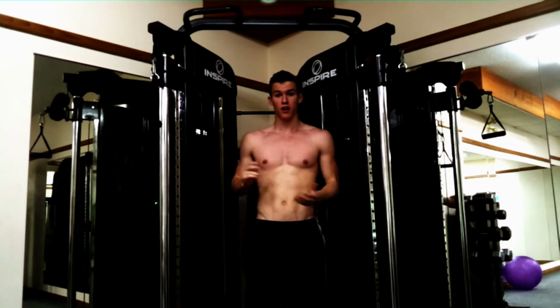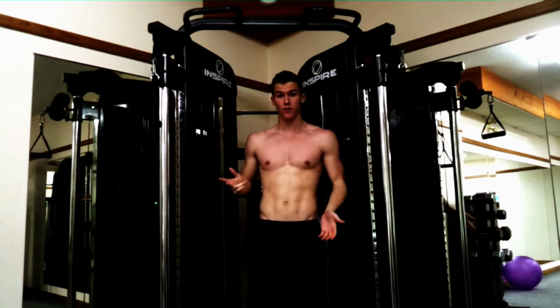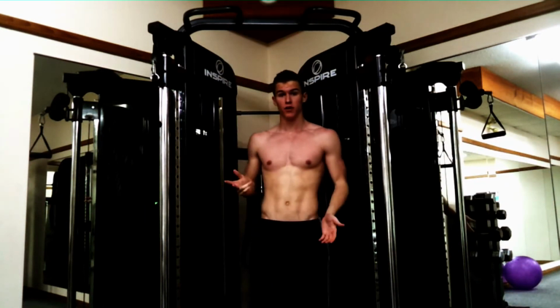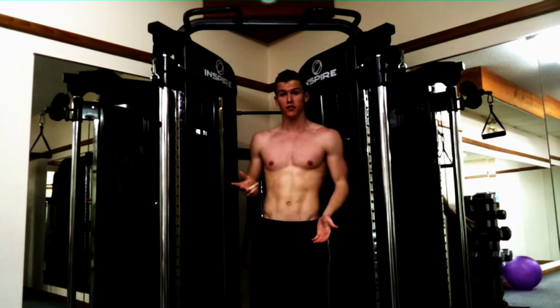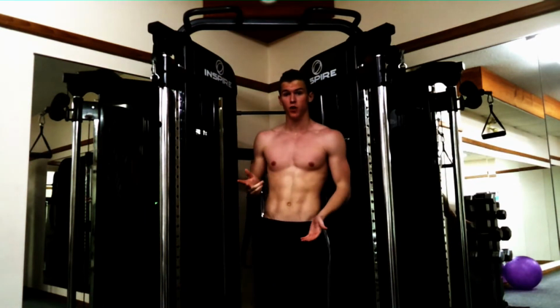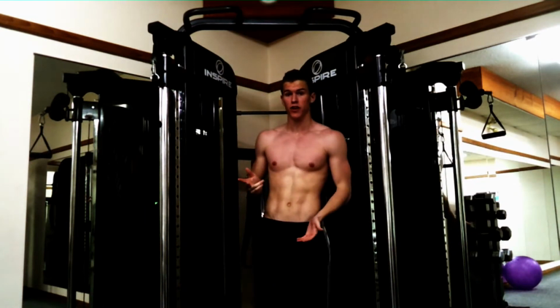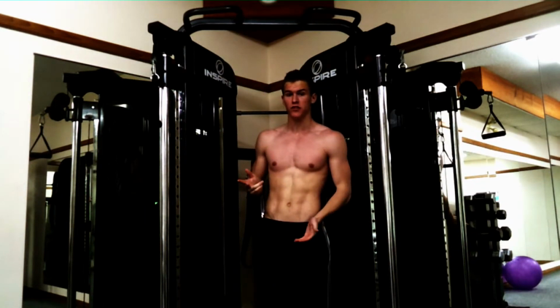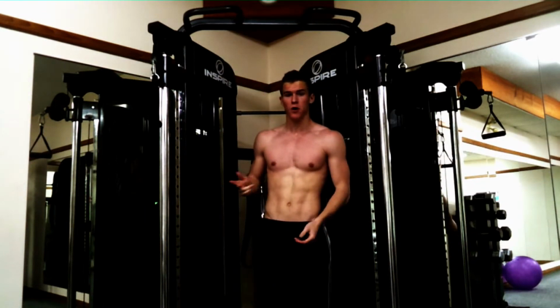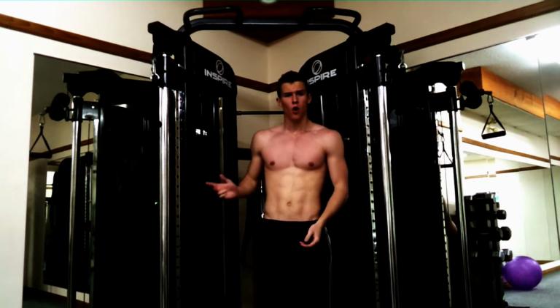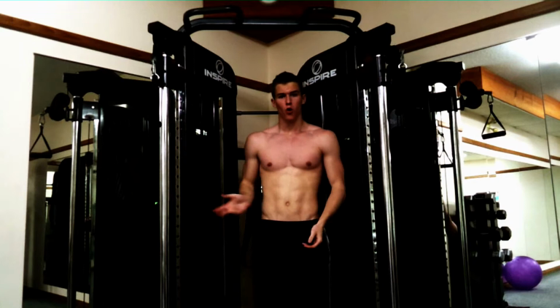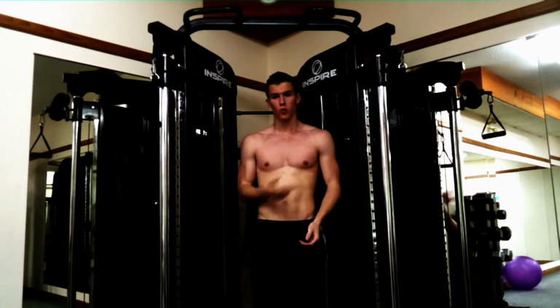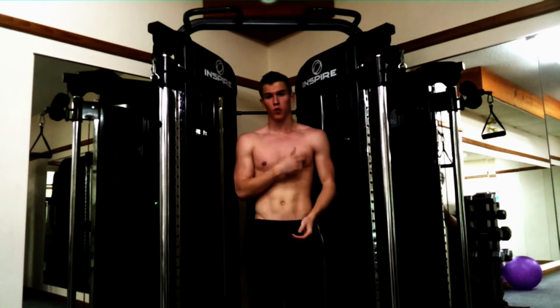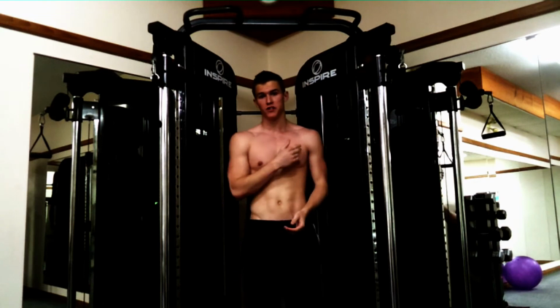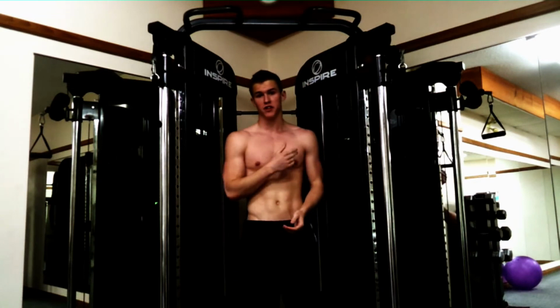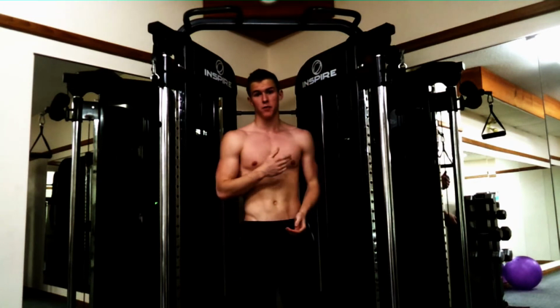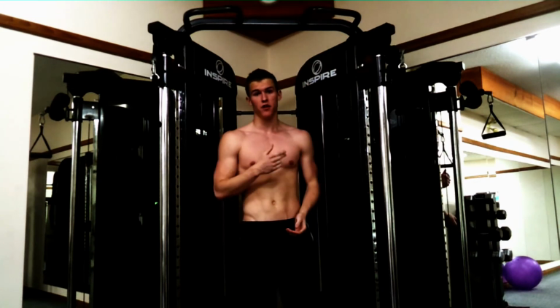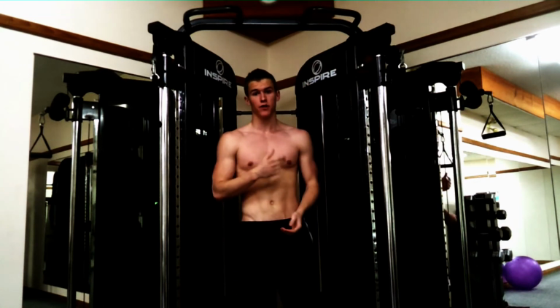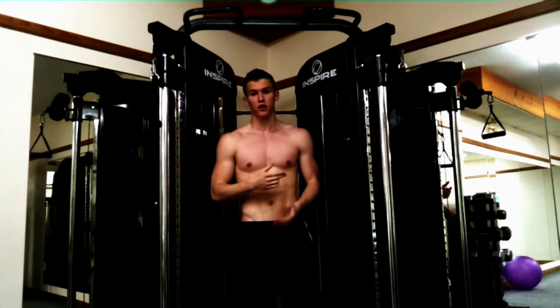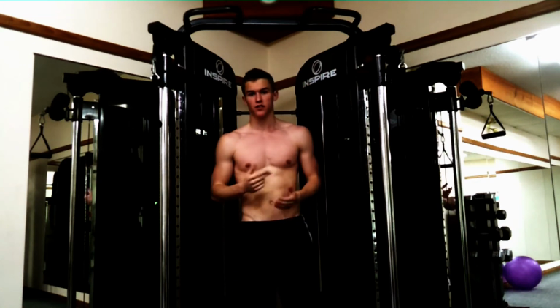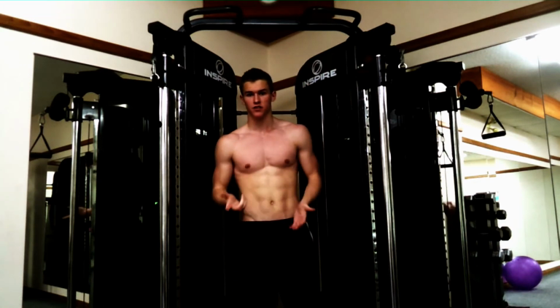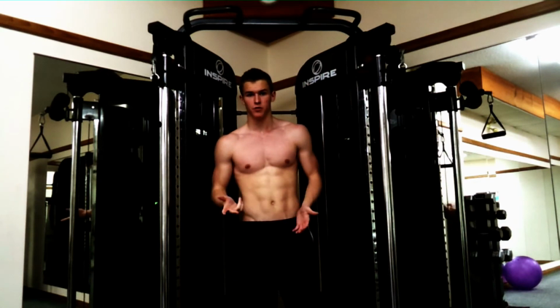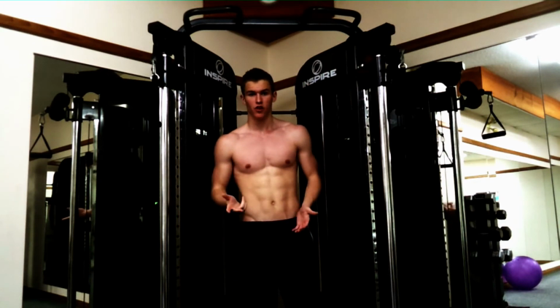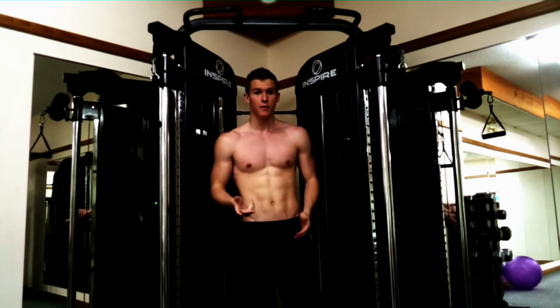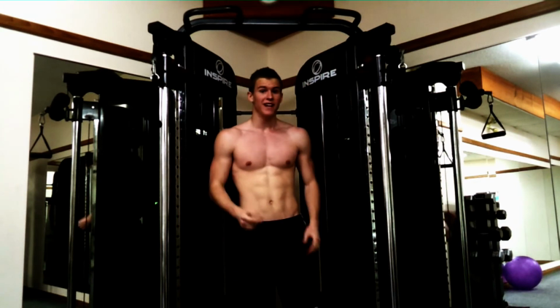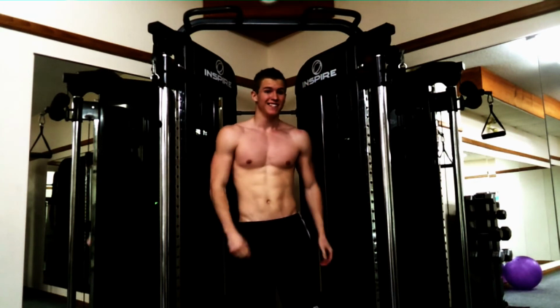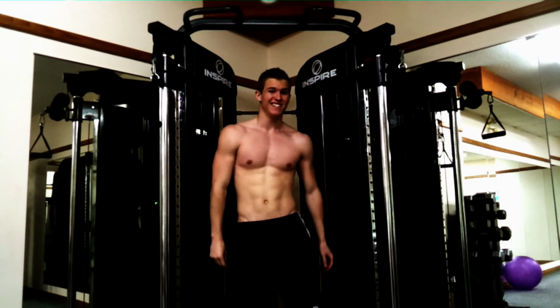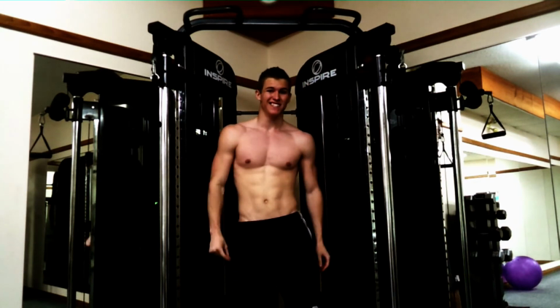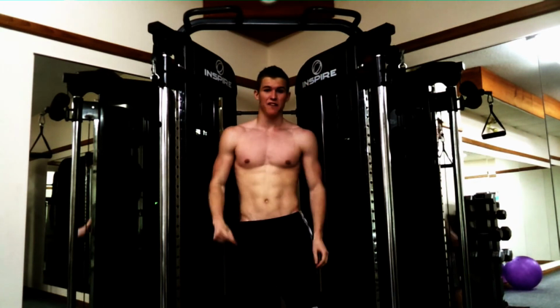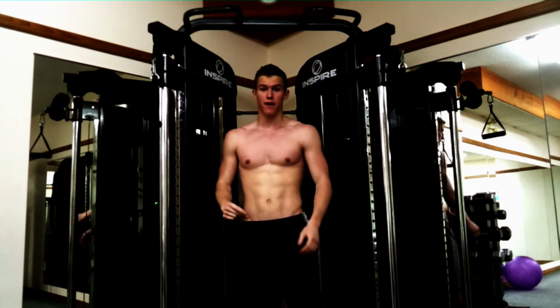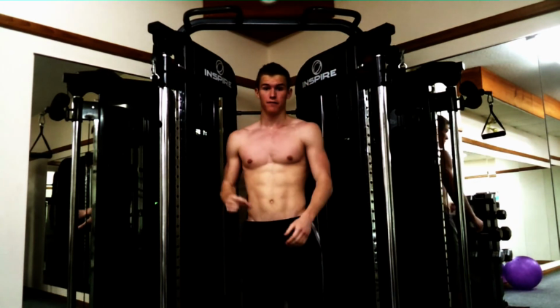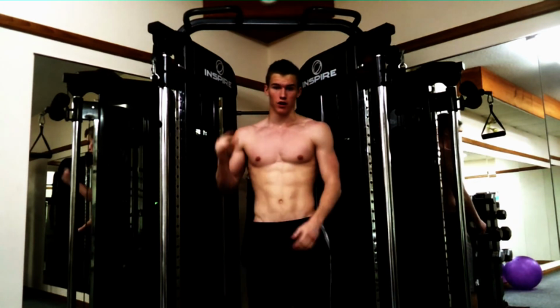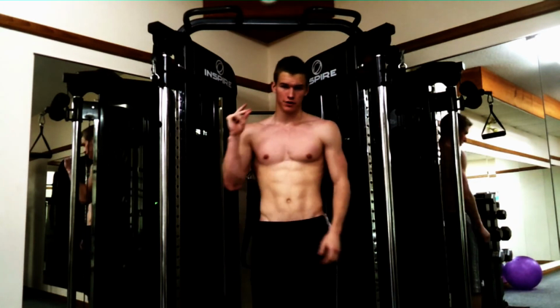If you like this workout tip or you want to watch any of my other vlogs, subscribe. Today is day 5 vlogs.